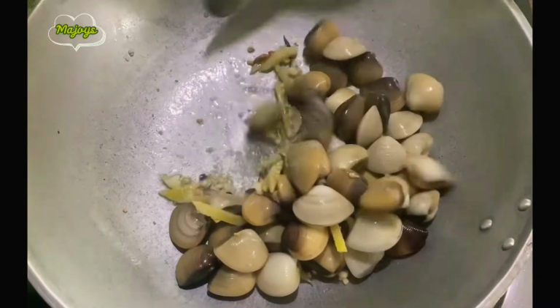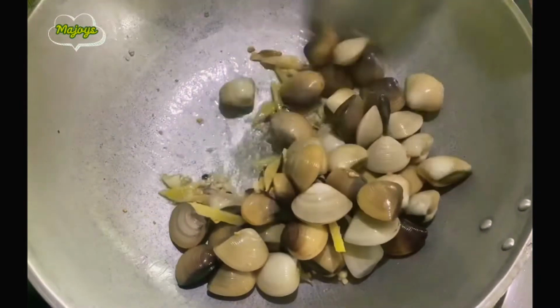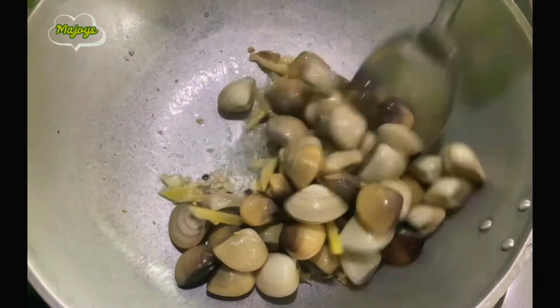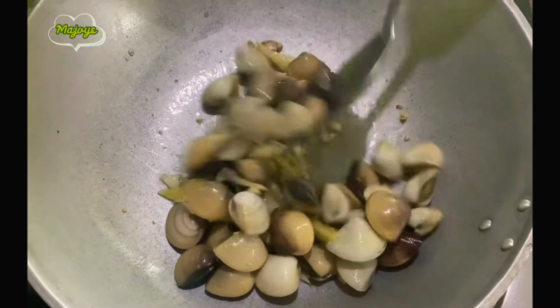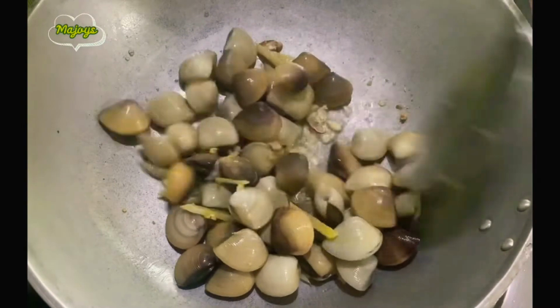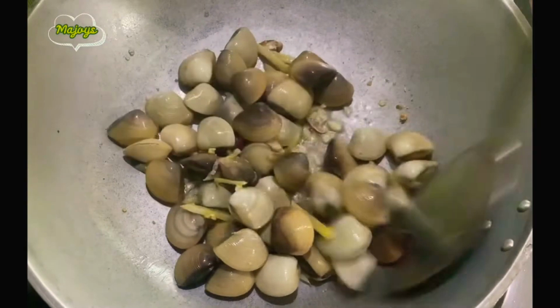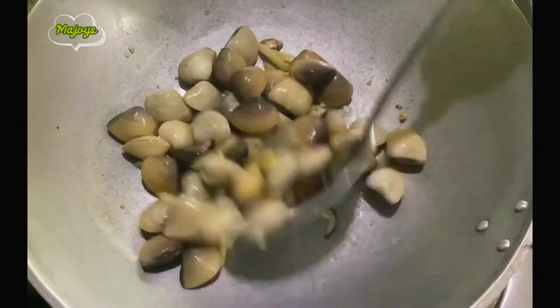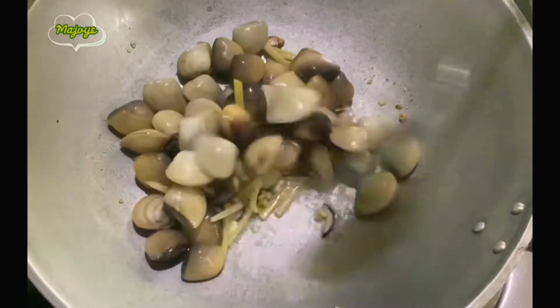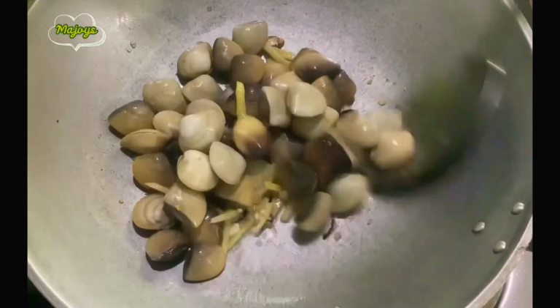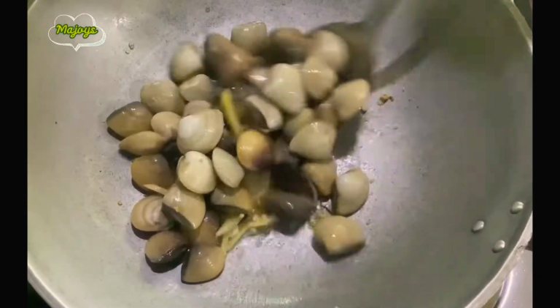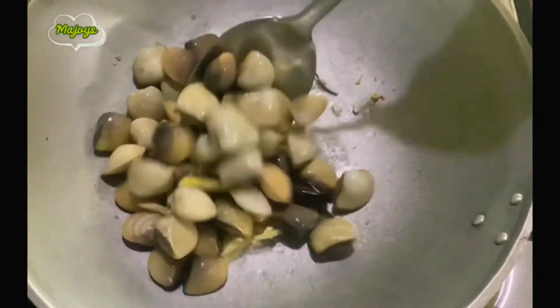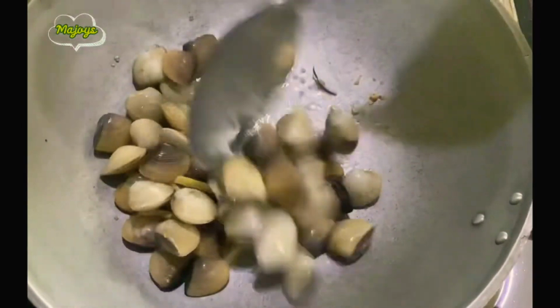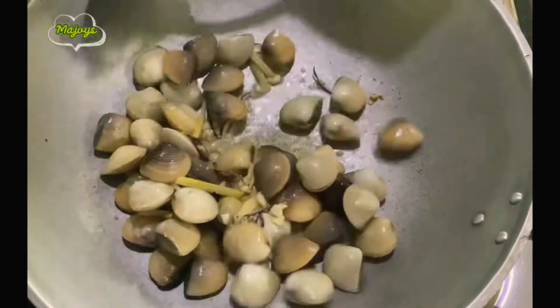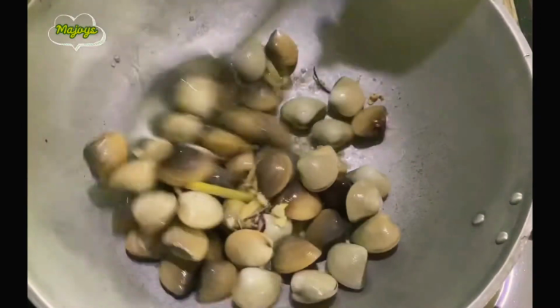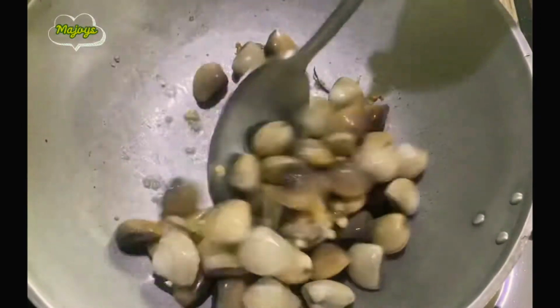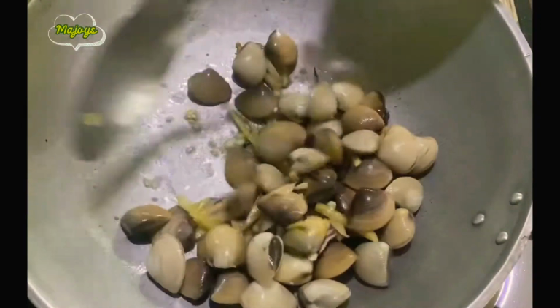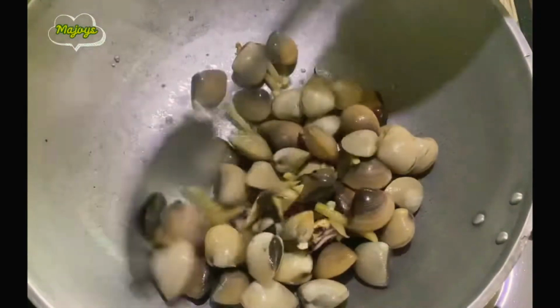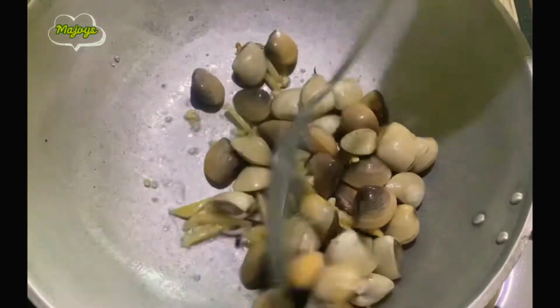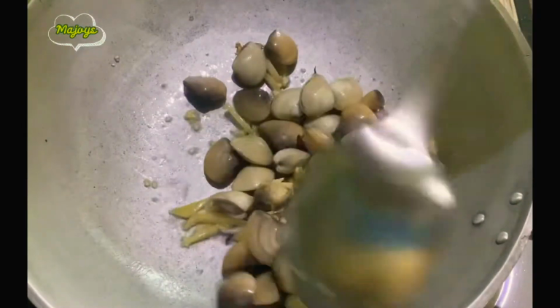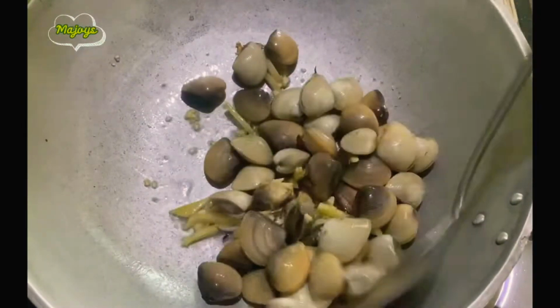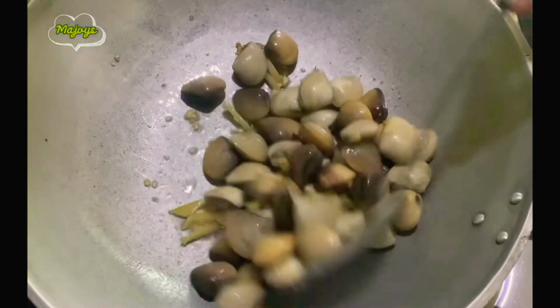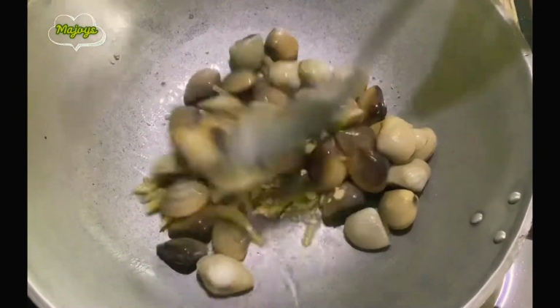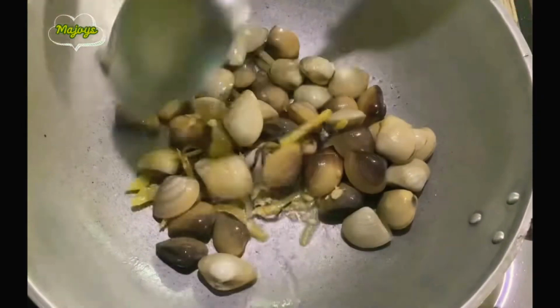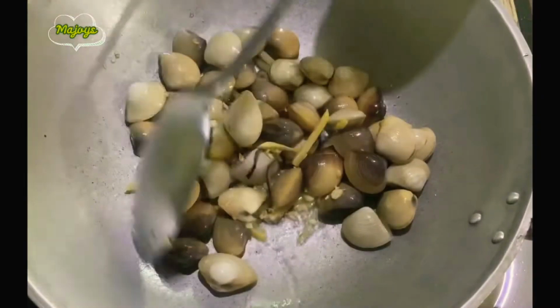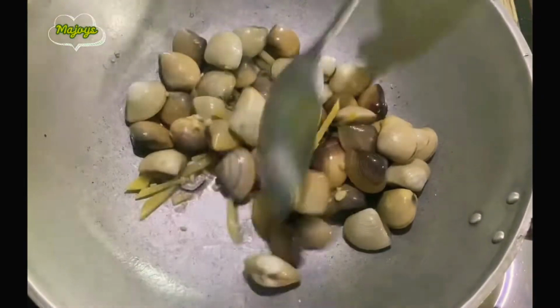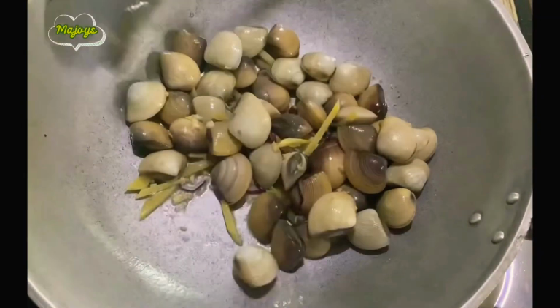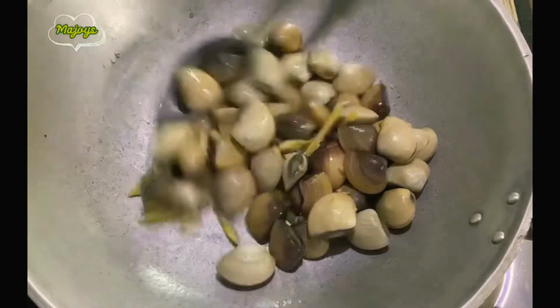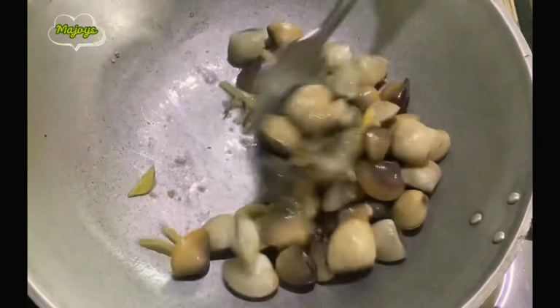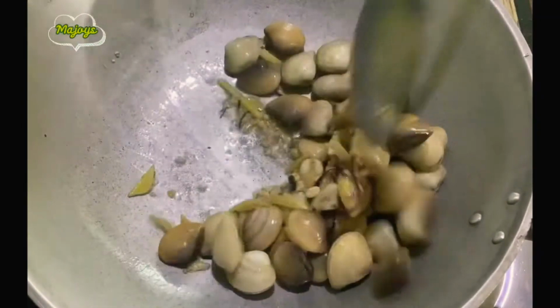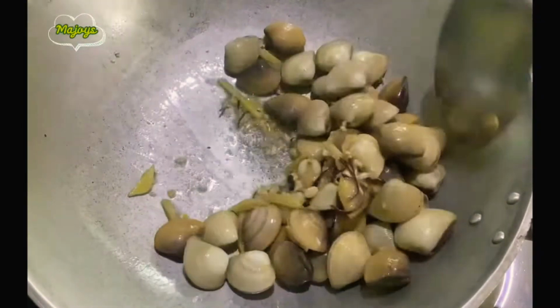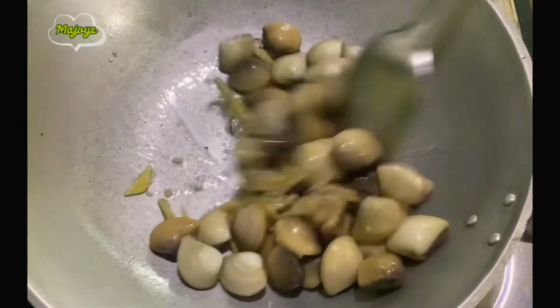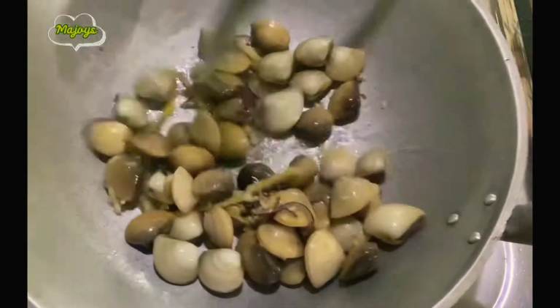I put the oil on the side of the pan. The pan is hot. I'm gonna make it all good.